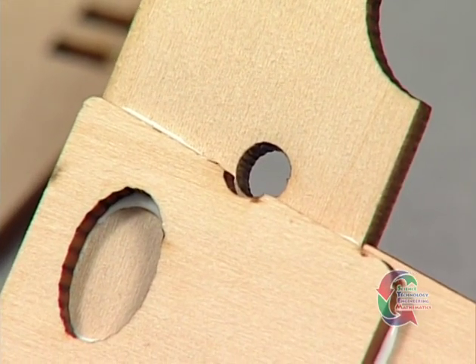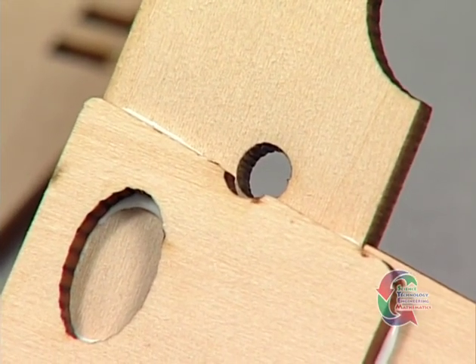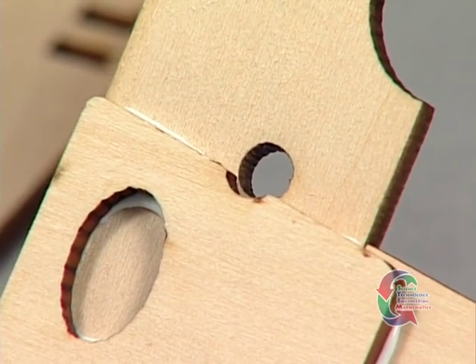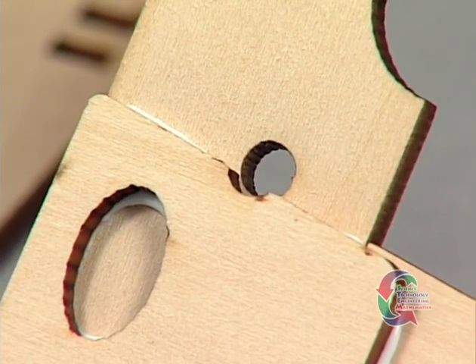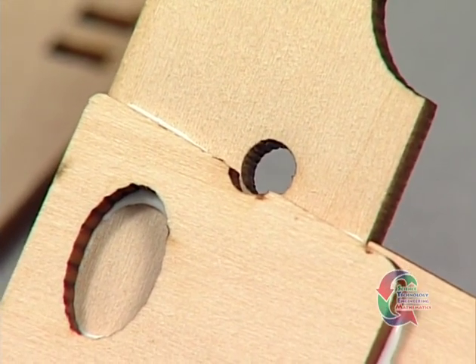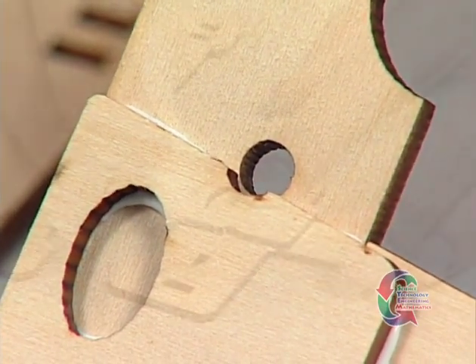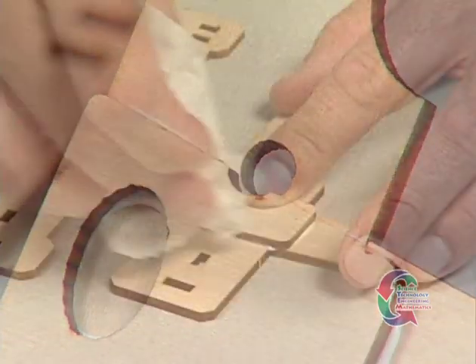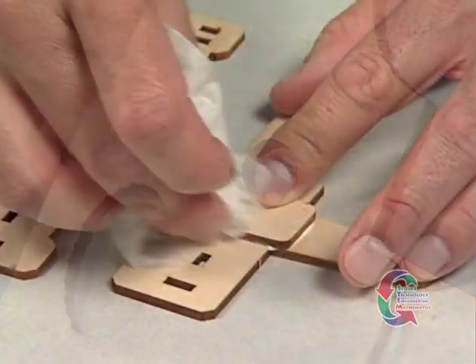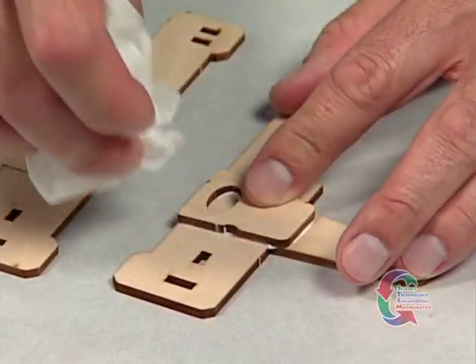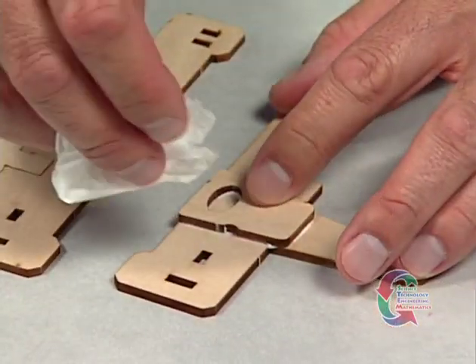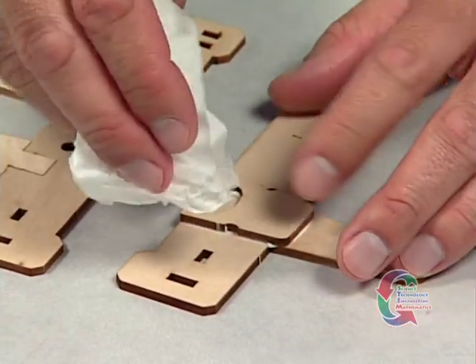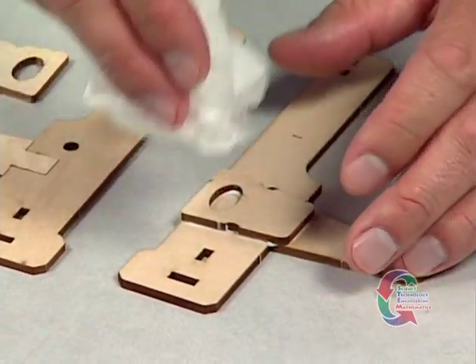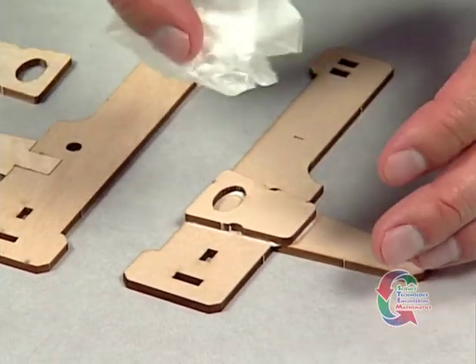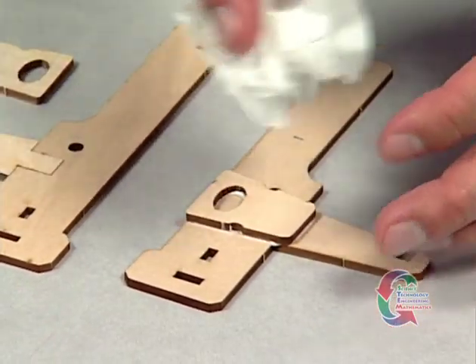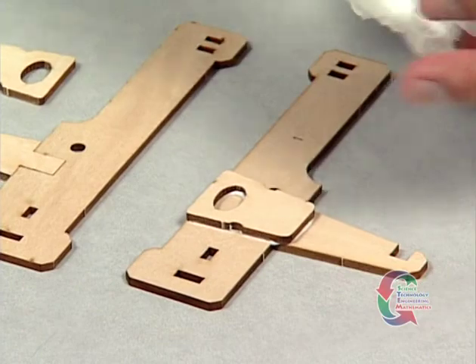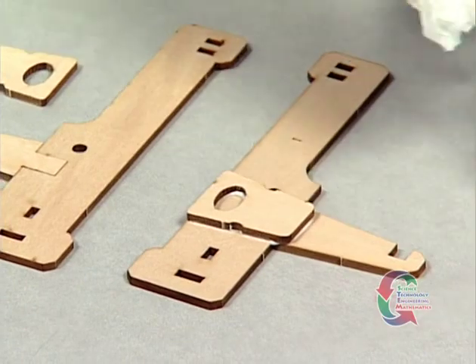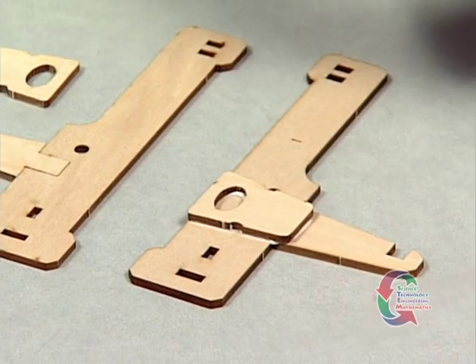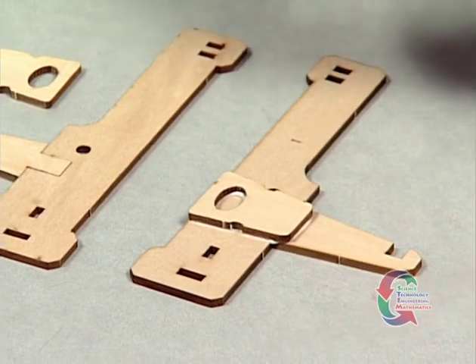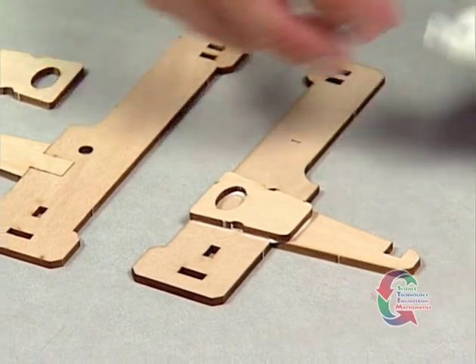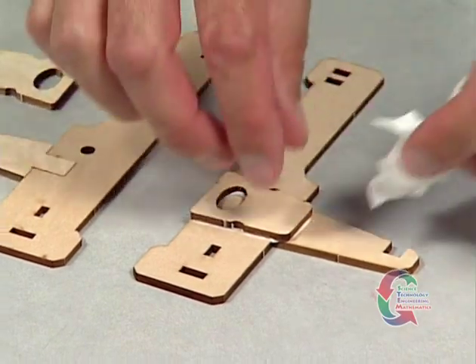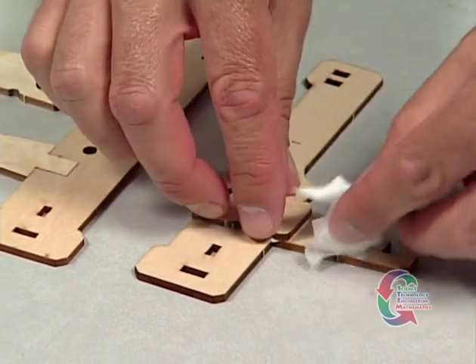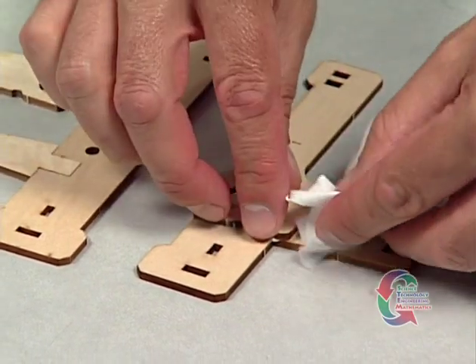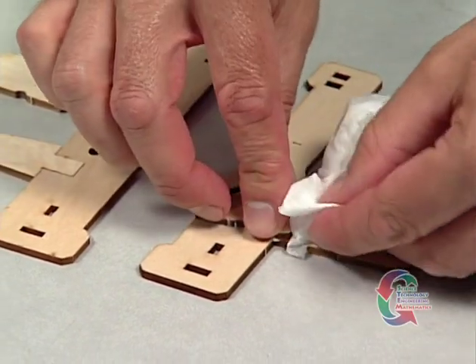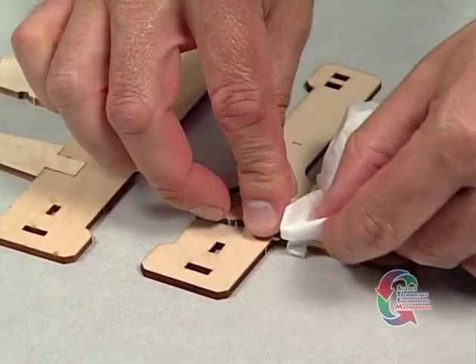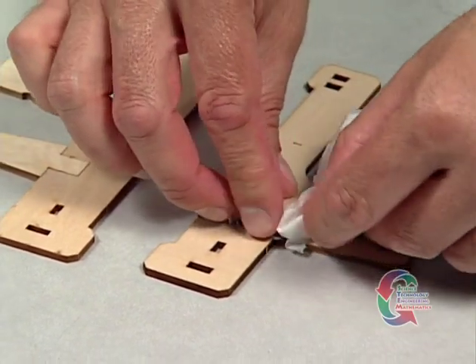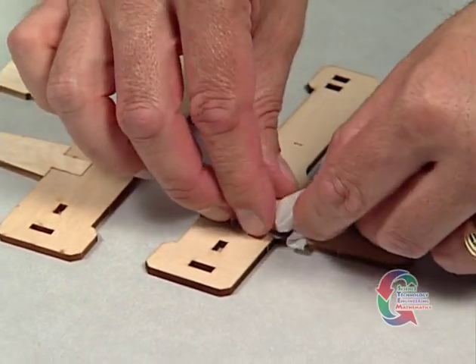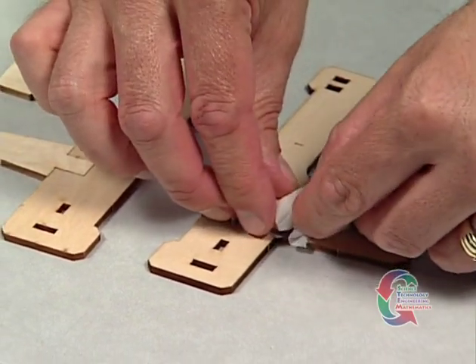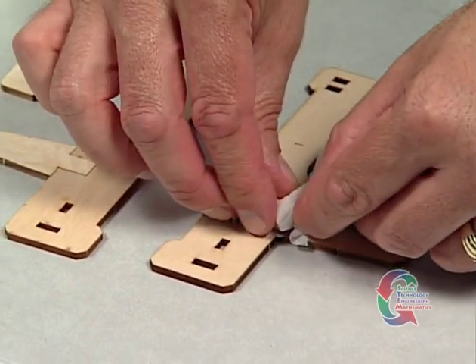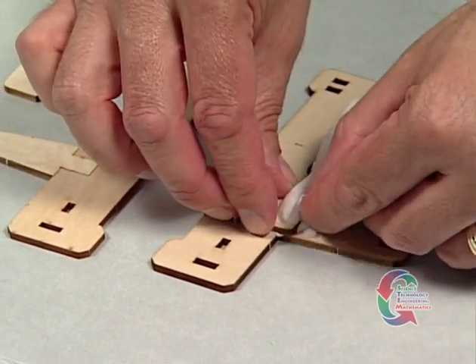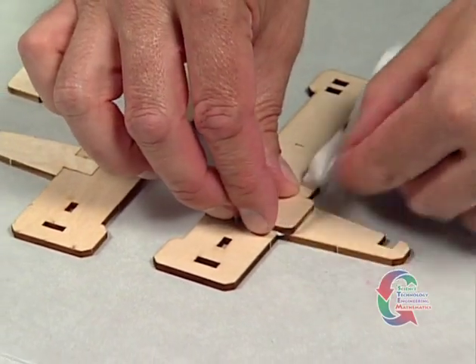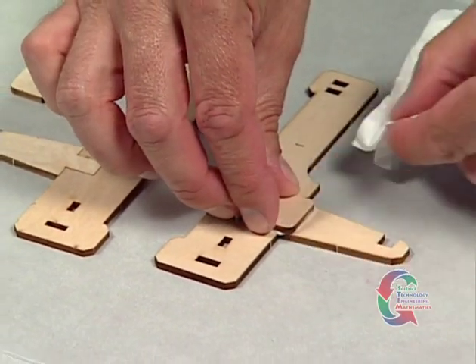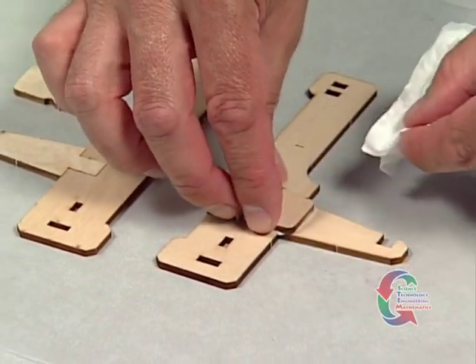Once you have finished, wipe off any excess glue and allow the parts to dry for 15 minutes.